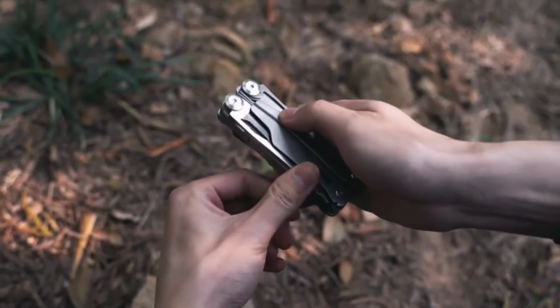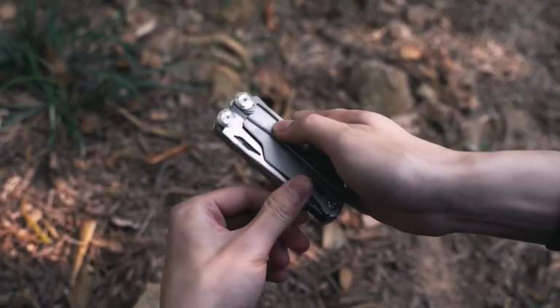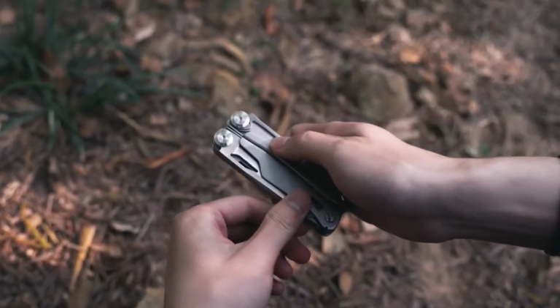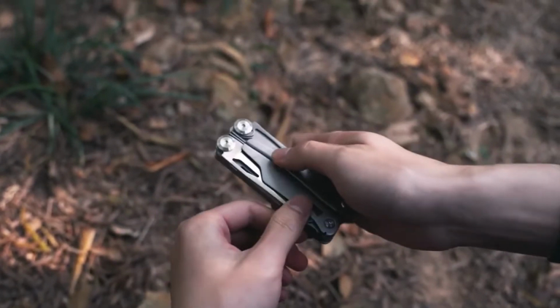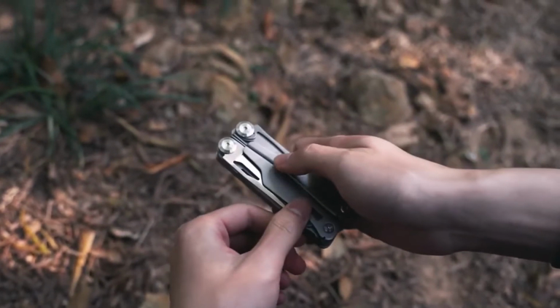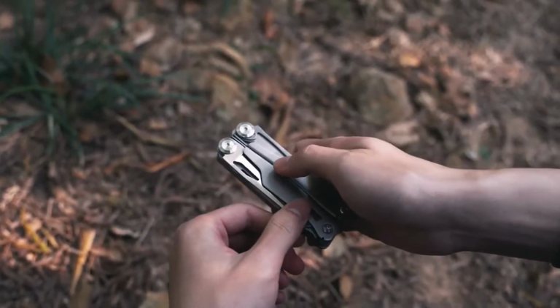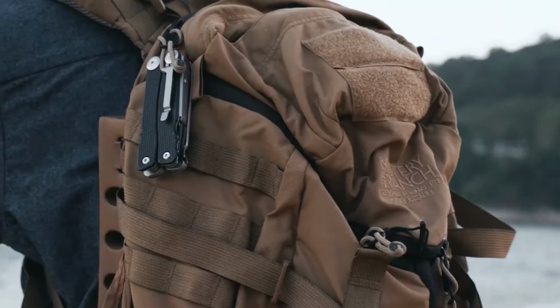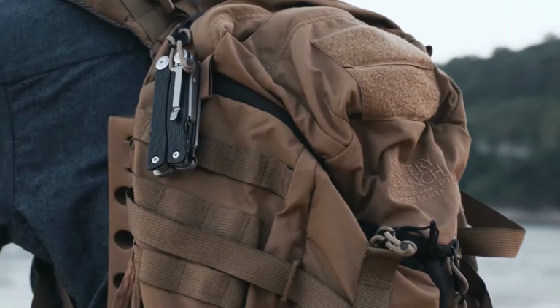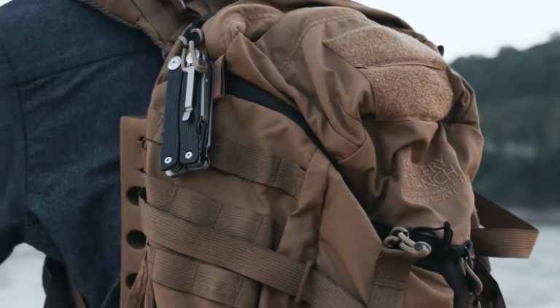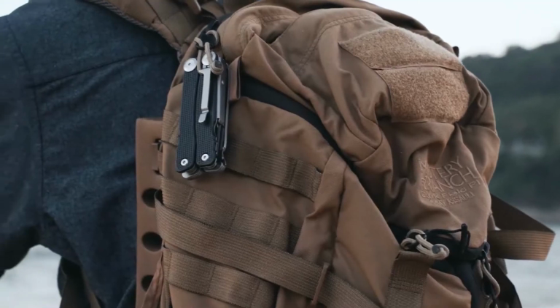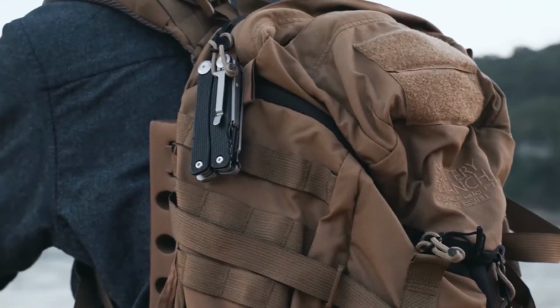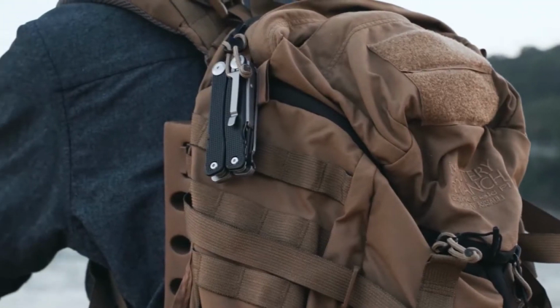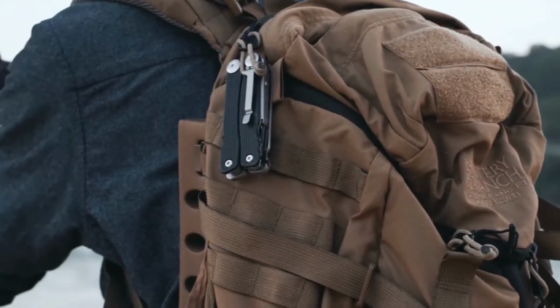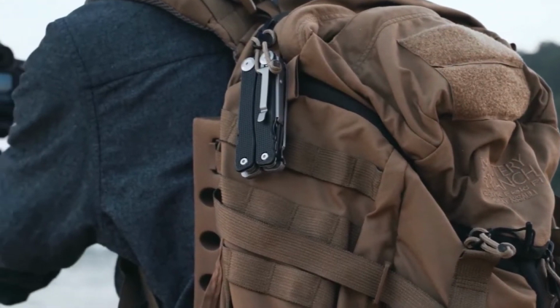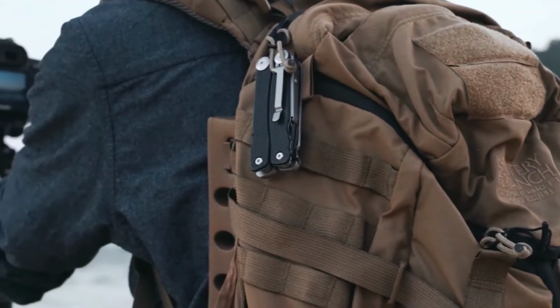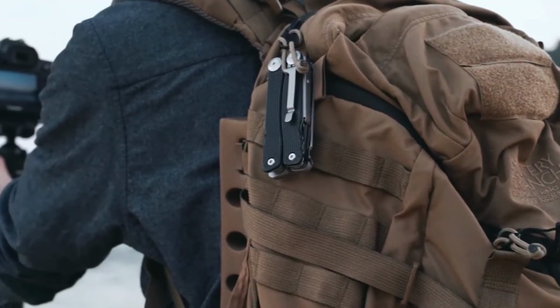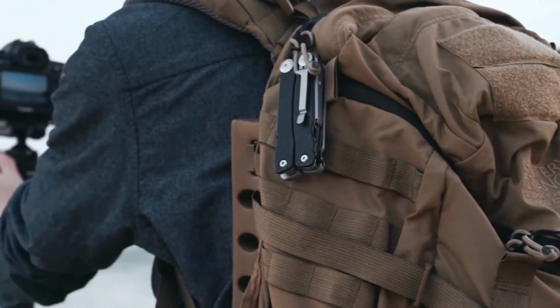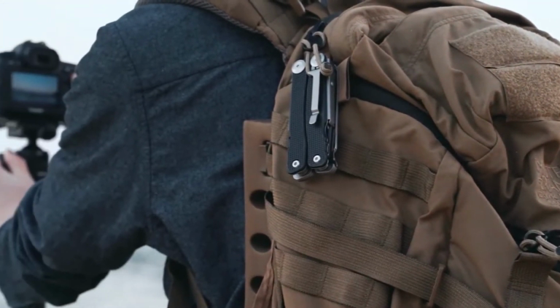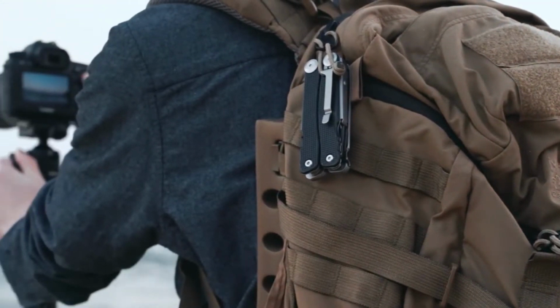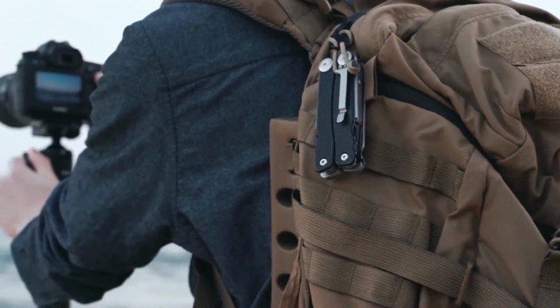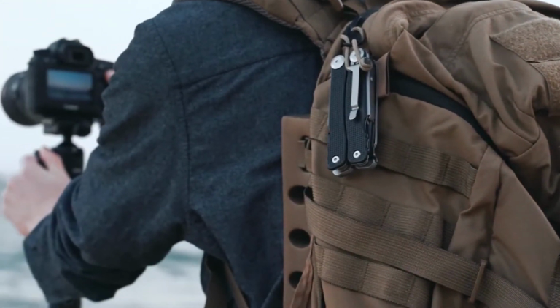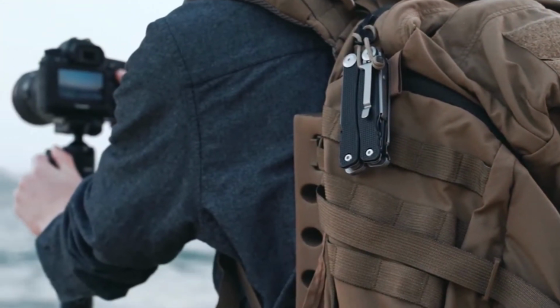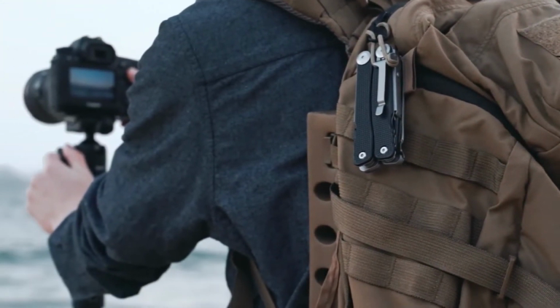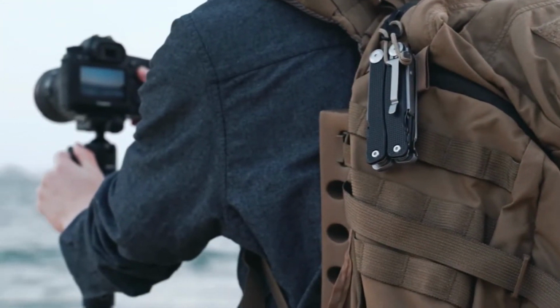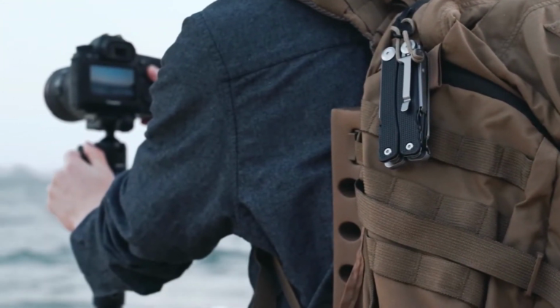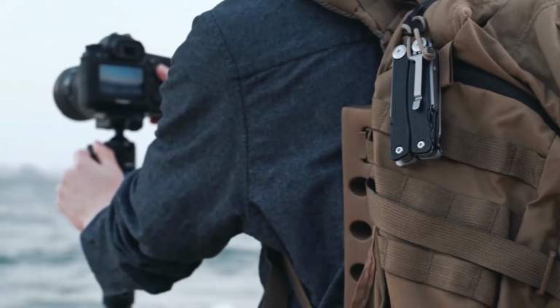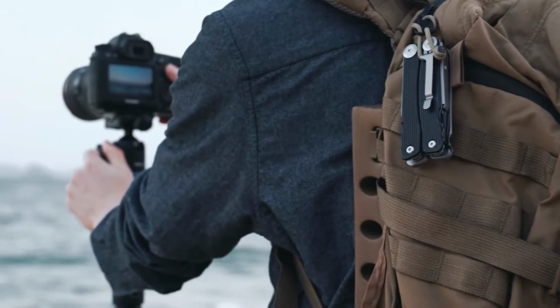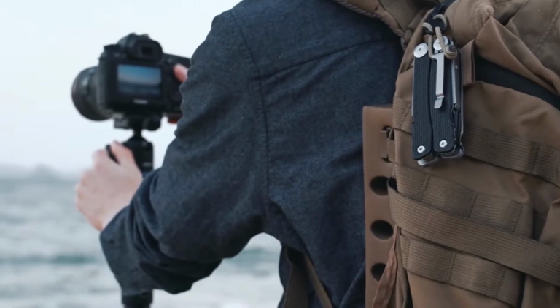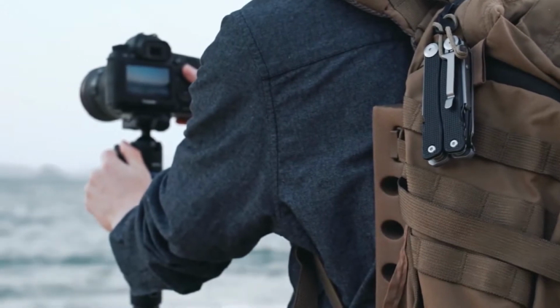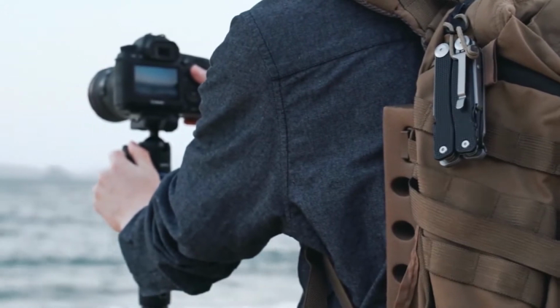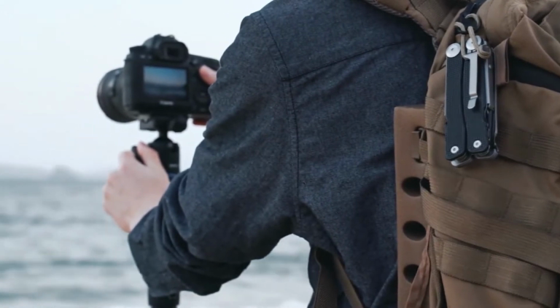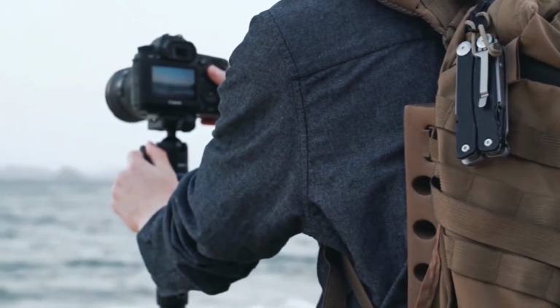With a pocket clip, your TALUS is always within reach and ready to go.